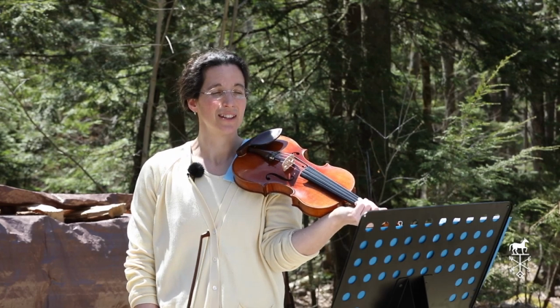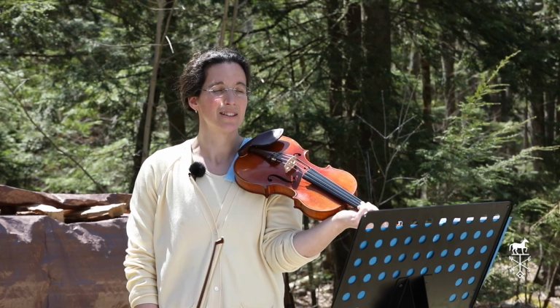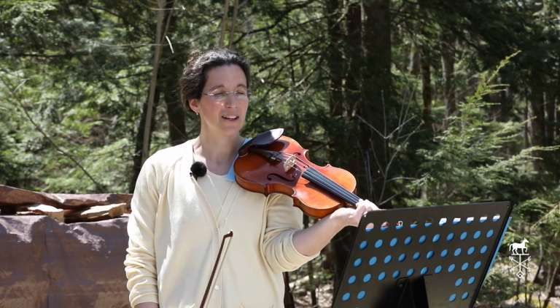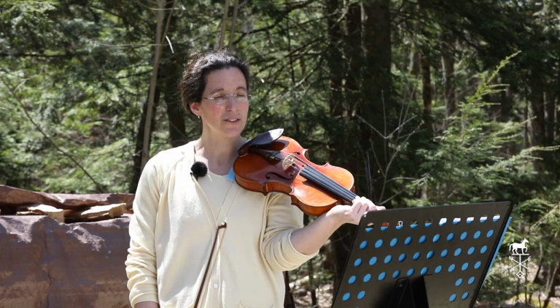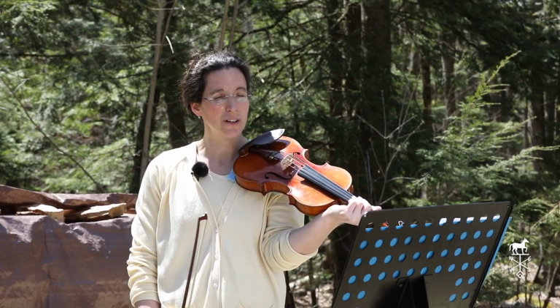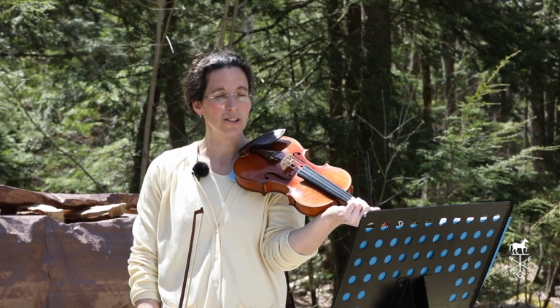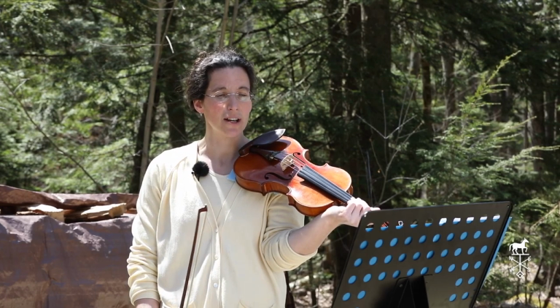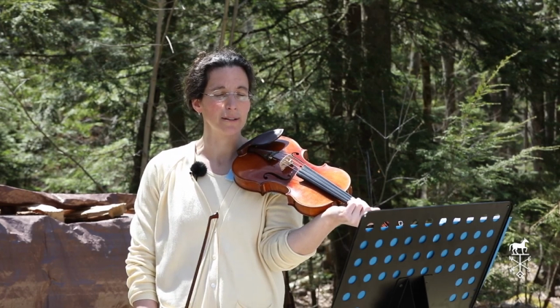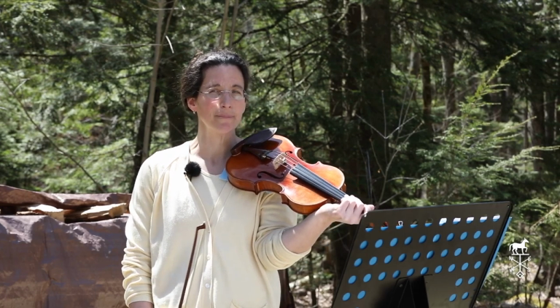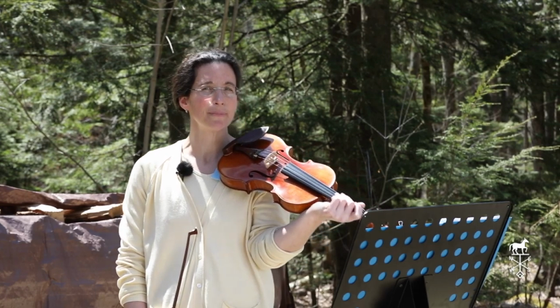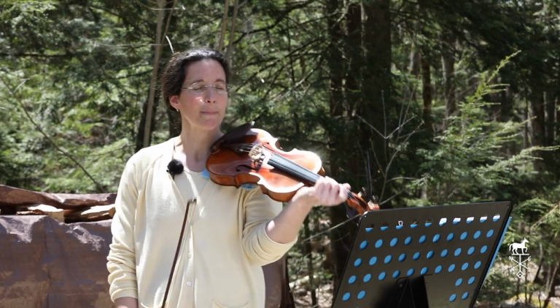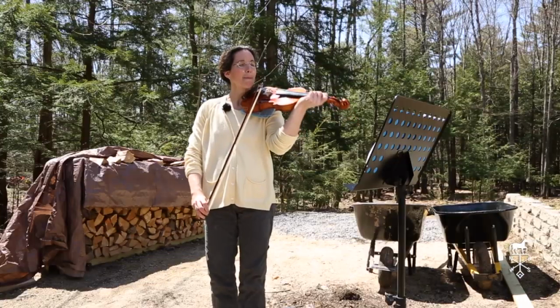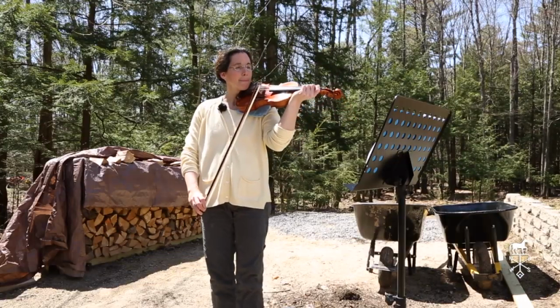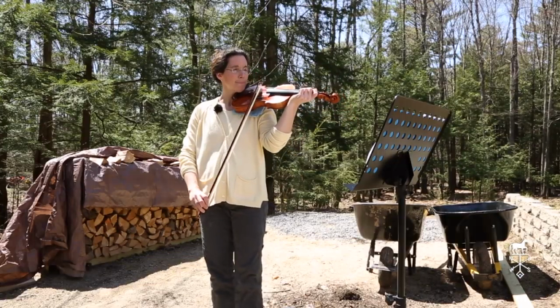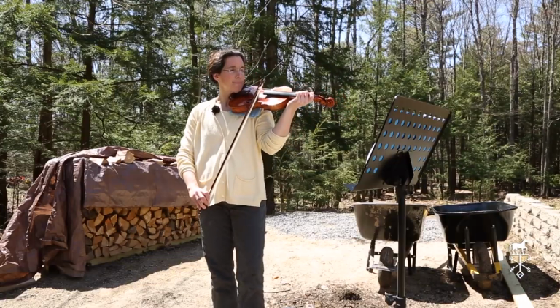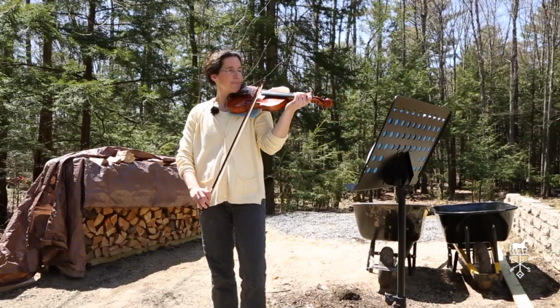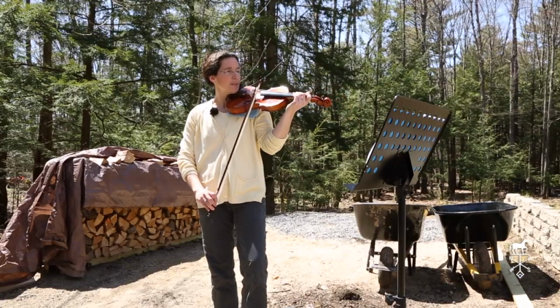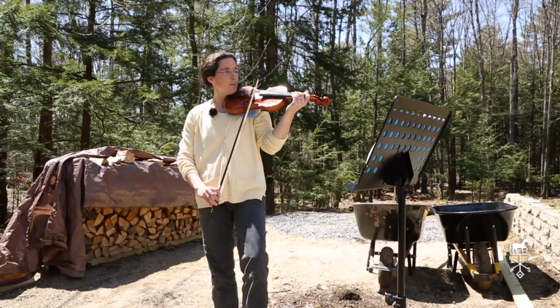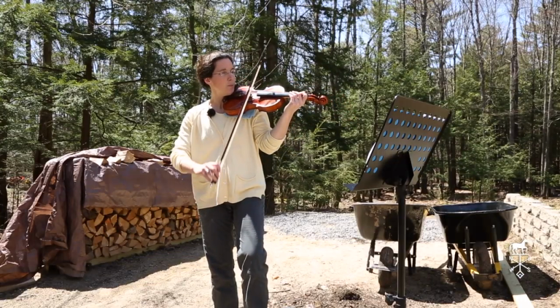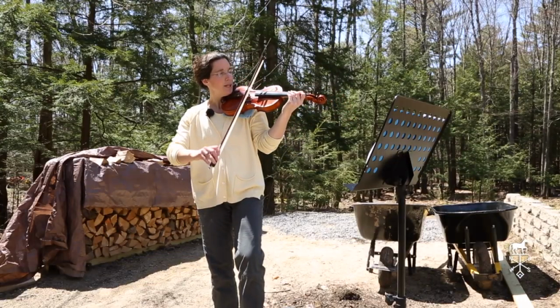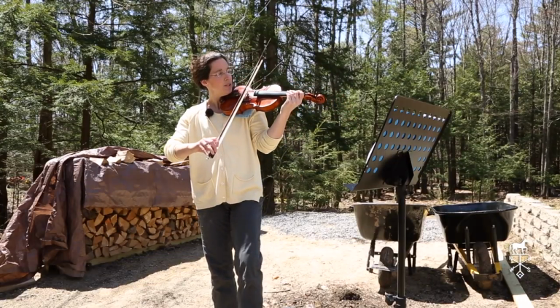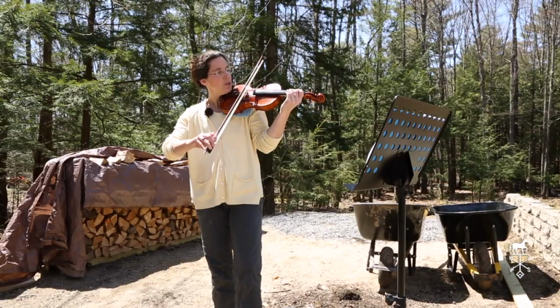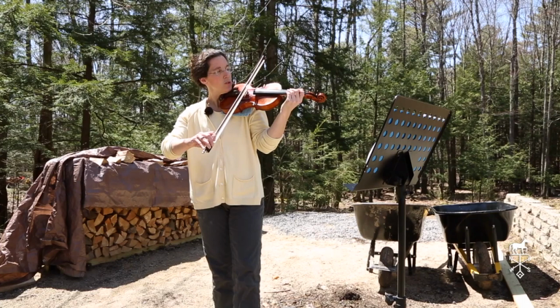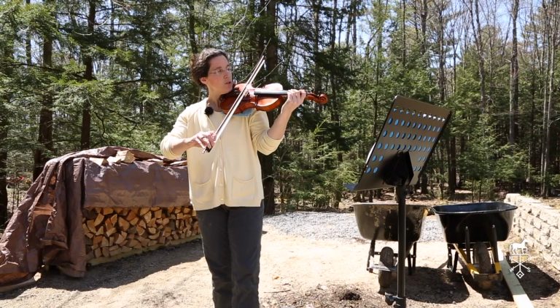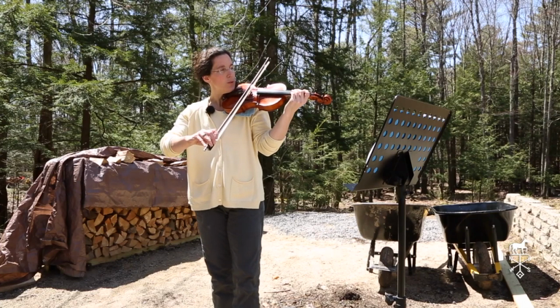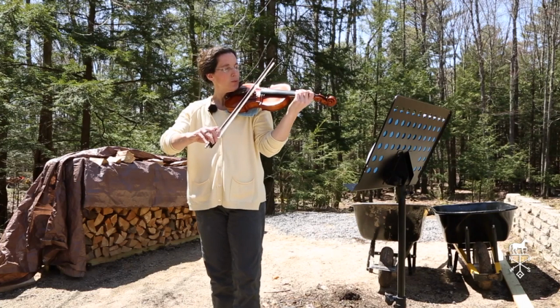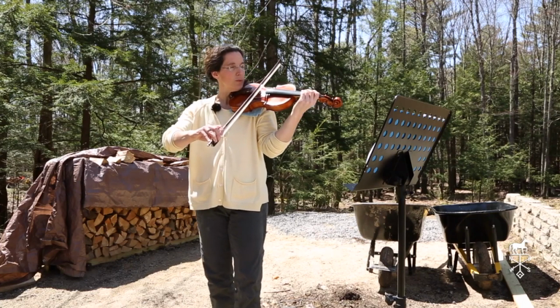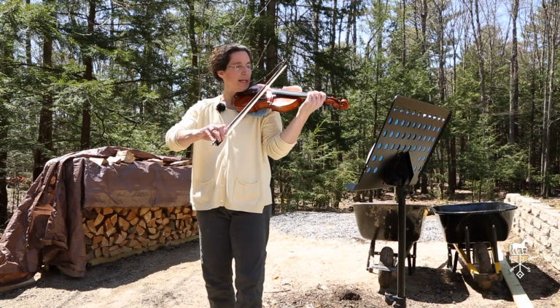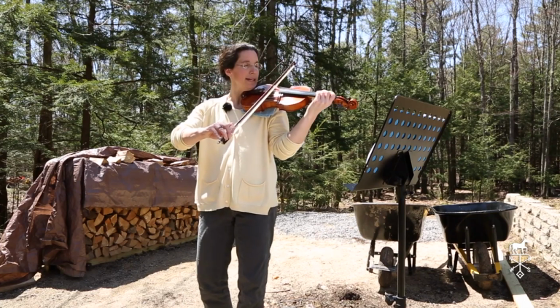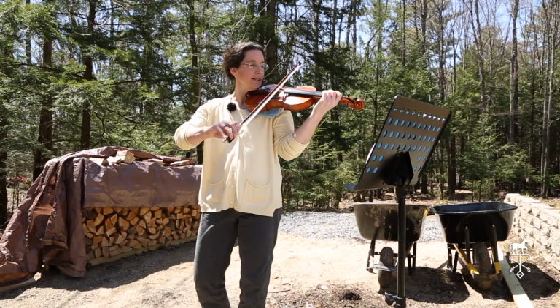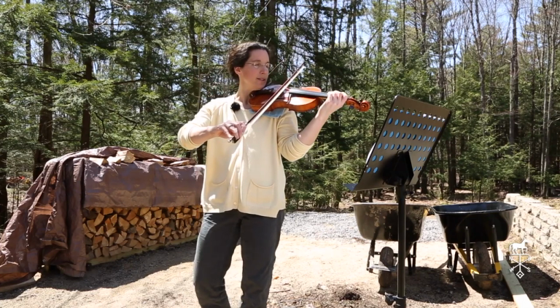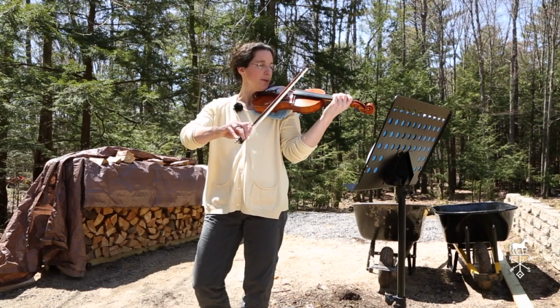So here's Frère Jacques. One, two, ready, go!